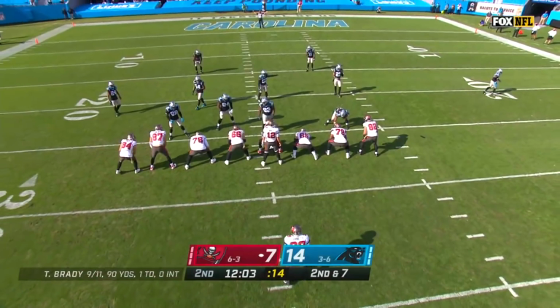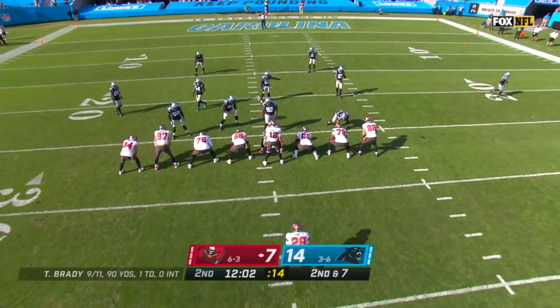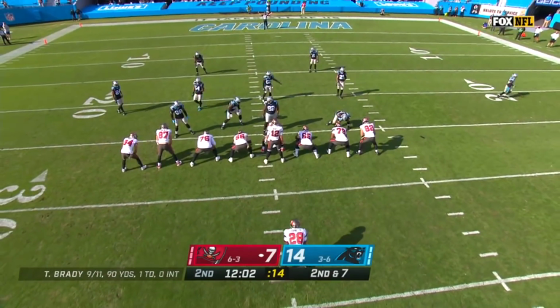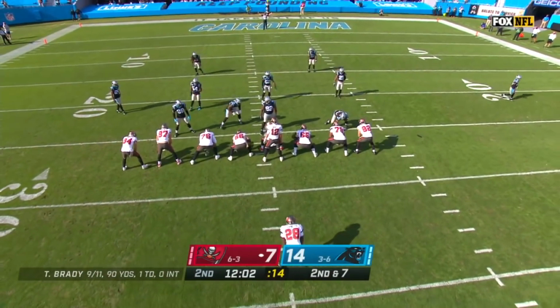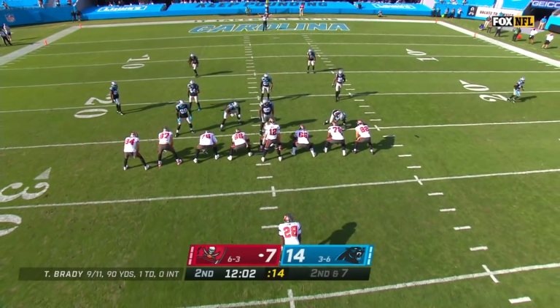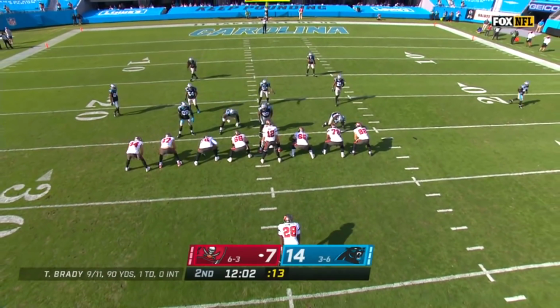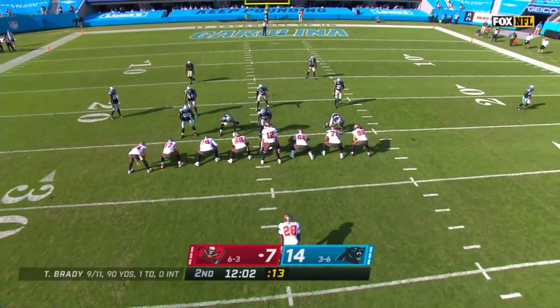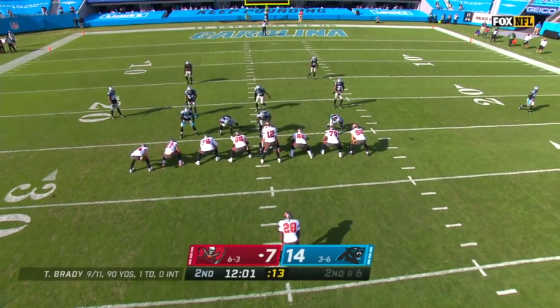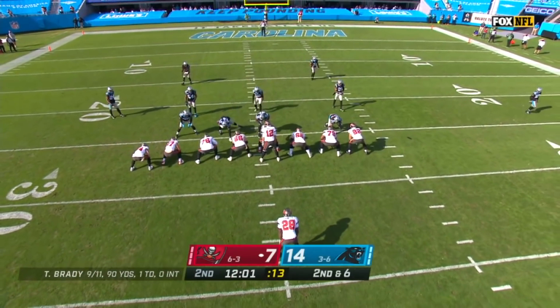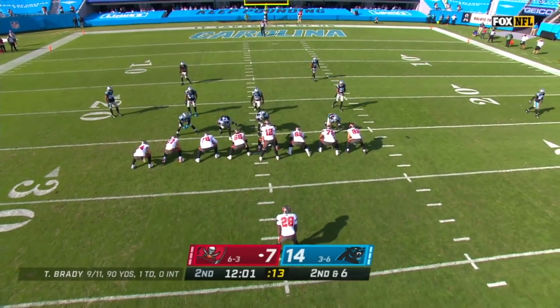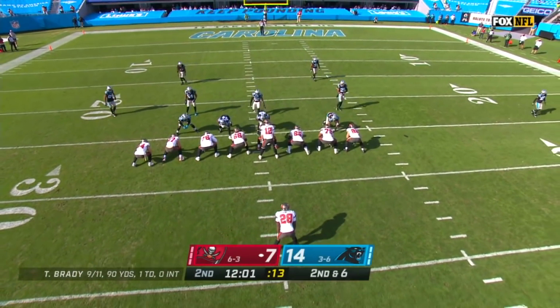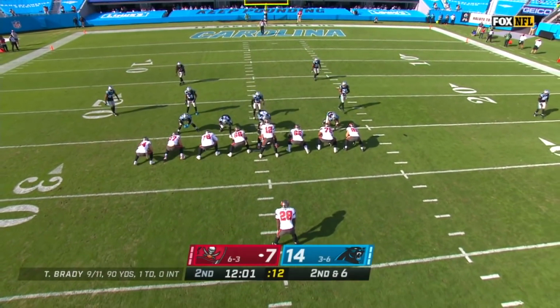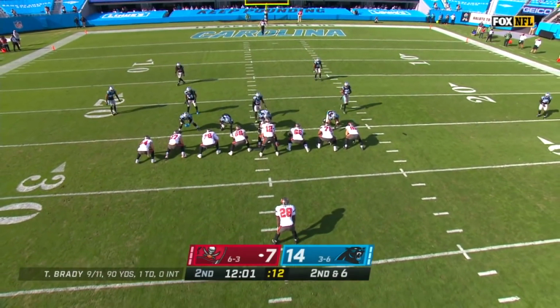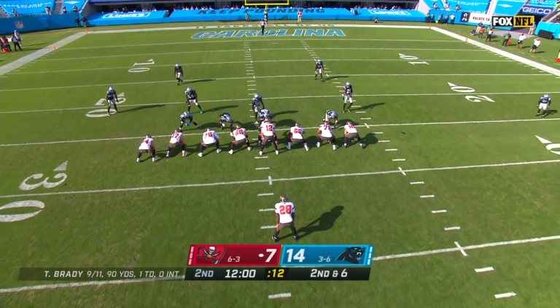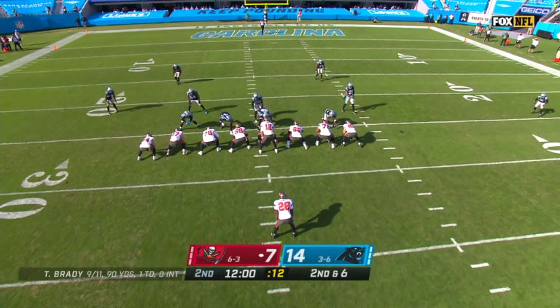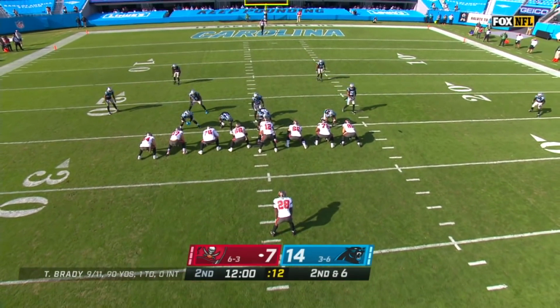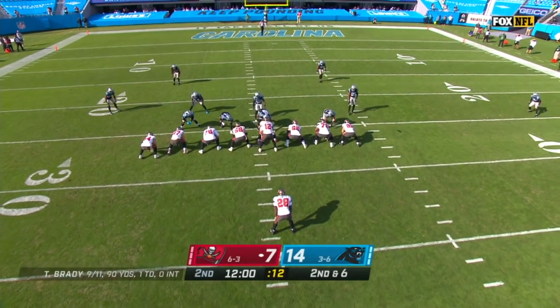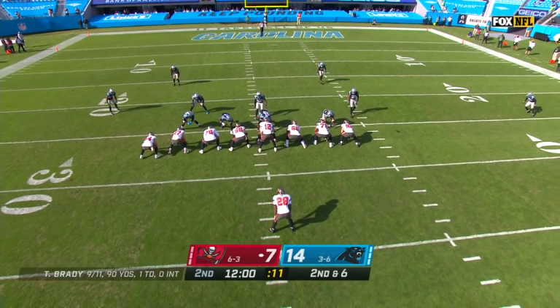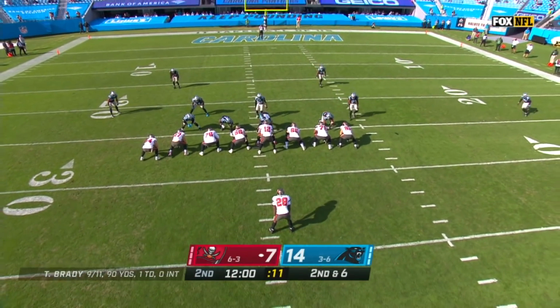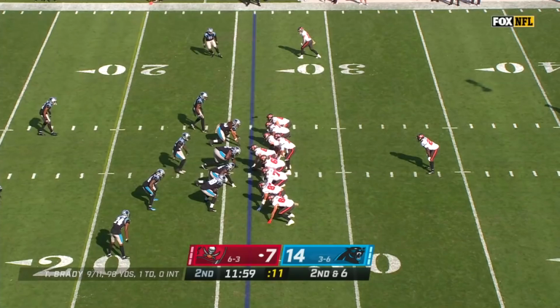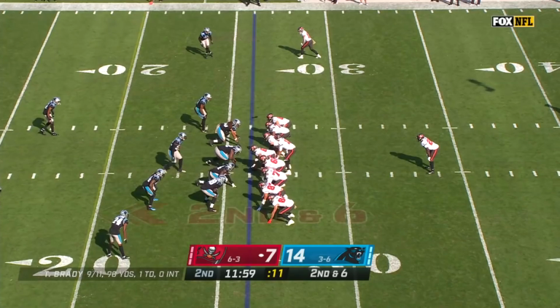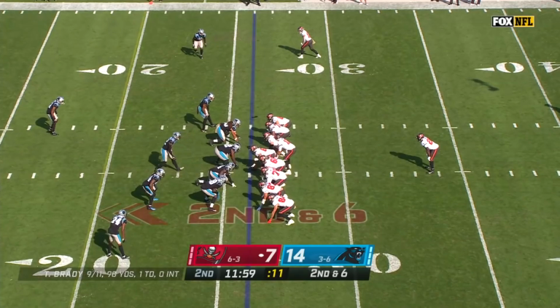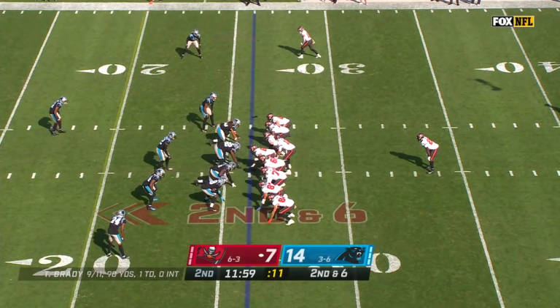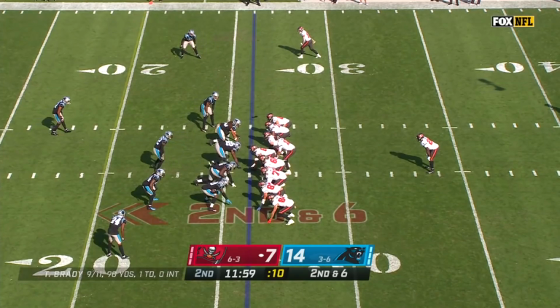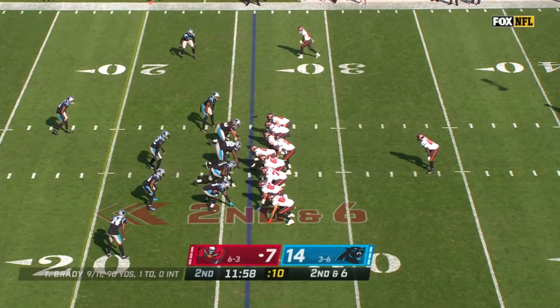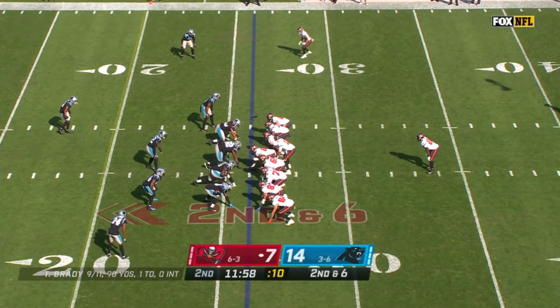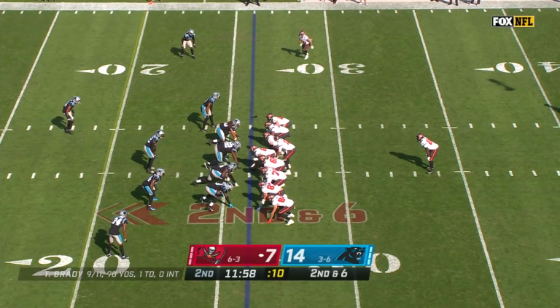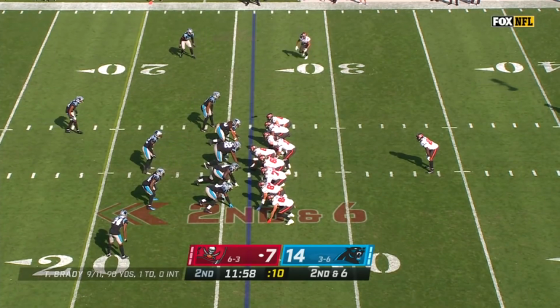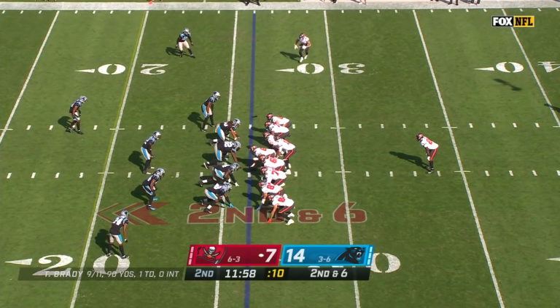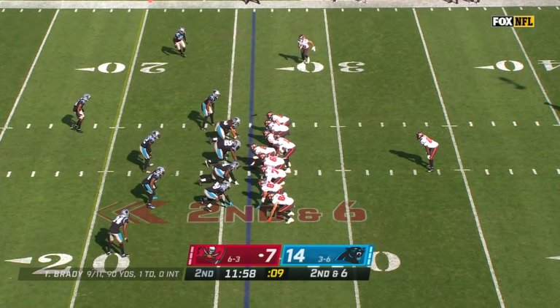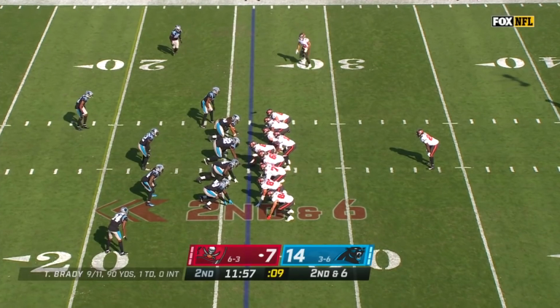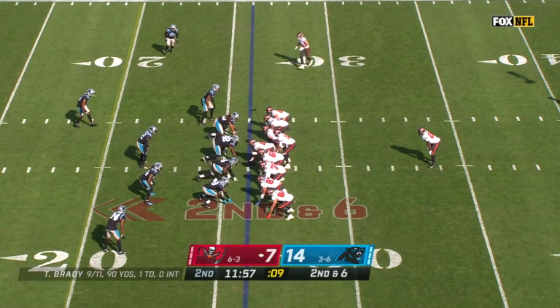Tiger Whitehead is back in the game for Carolina, number 52. He was injured earlier, so that's good news for them.